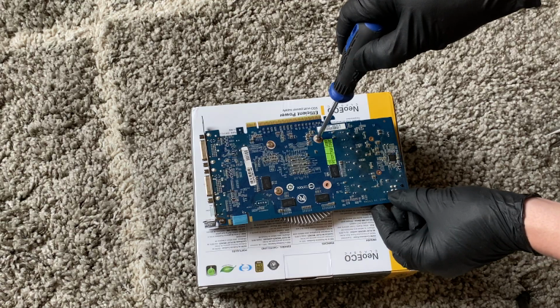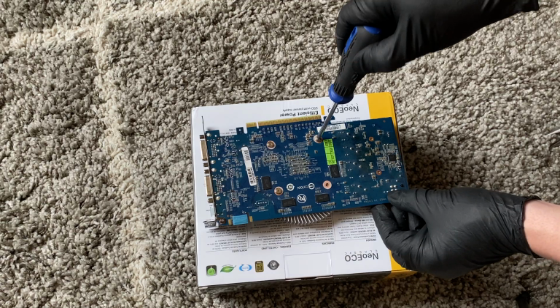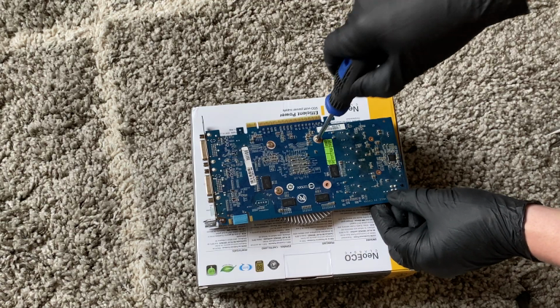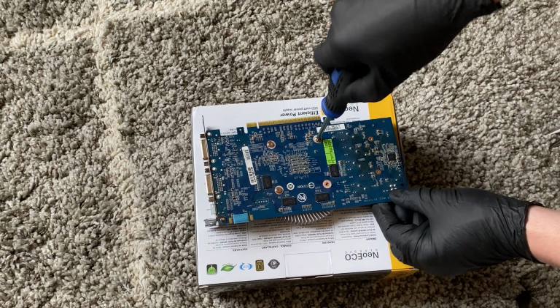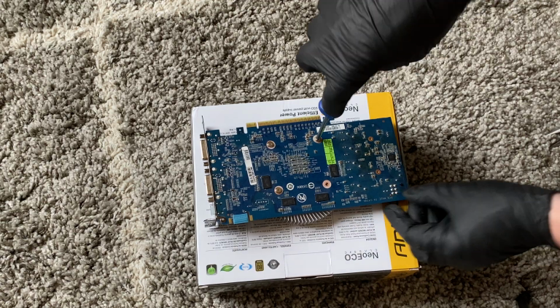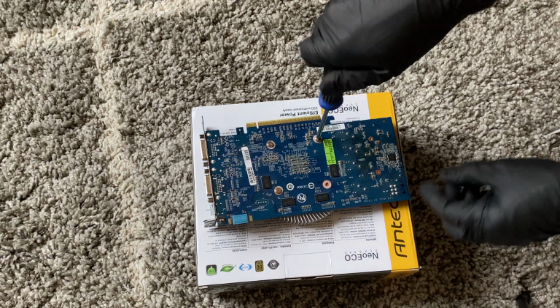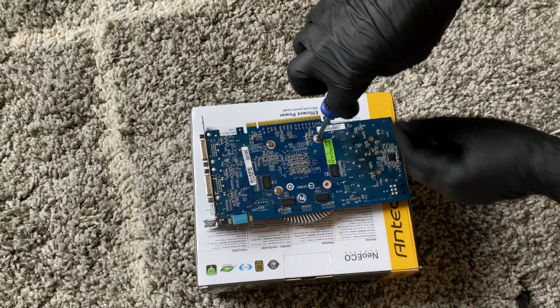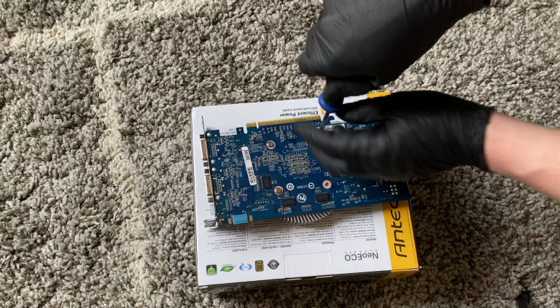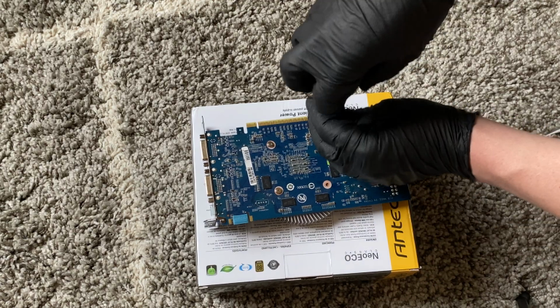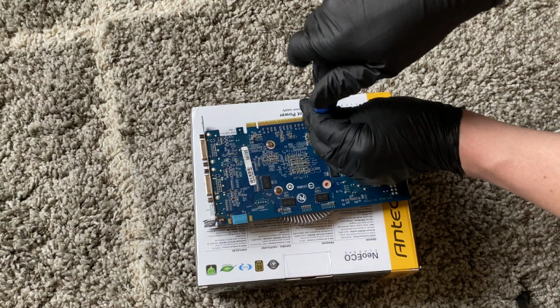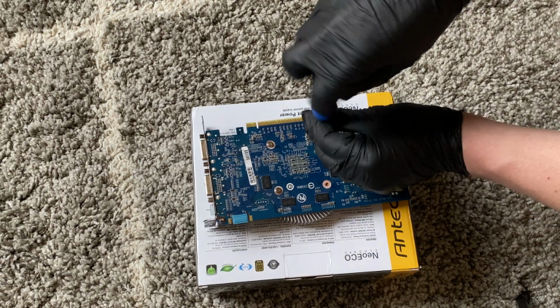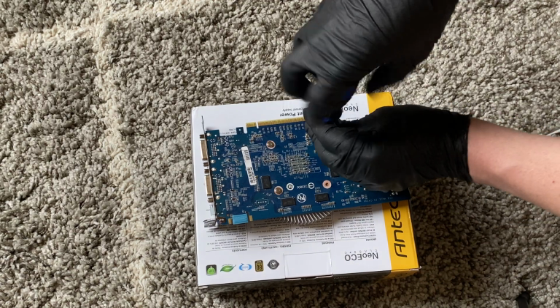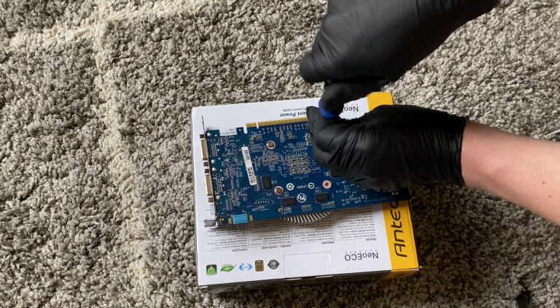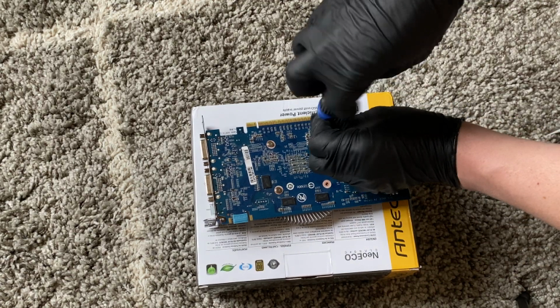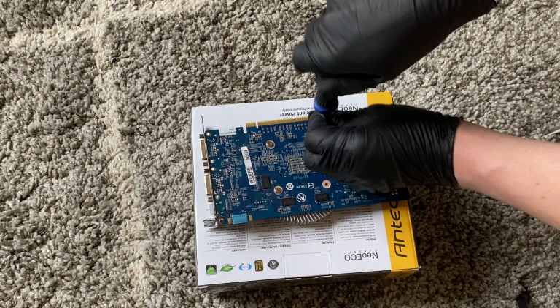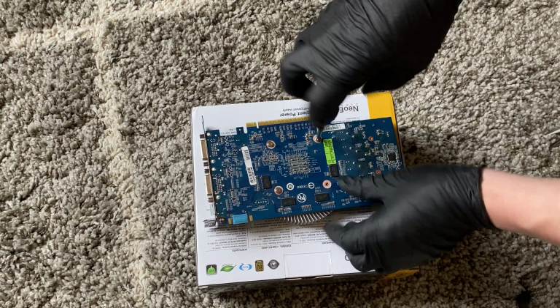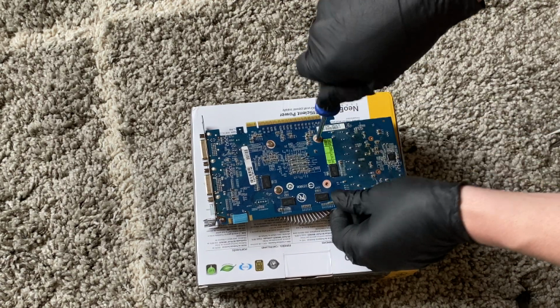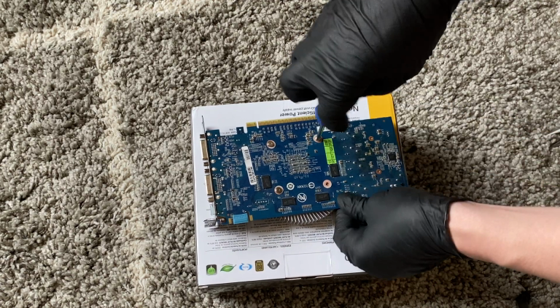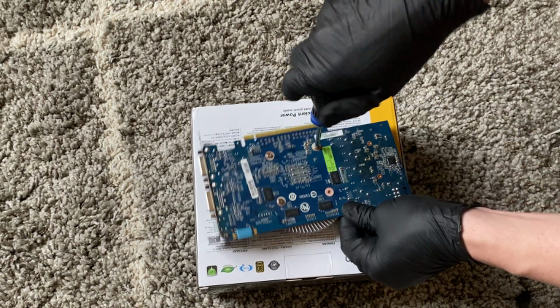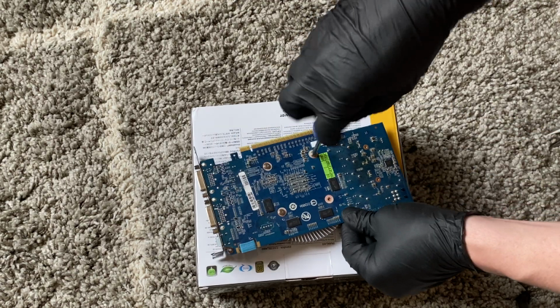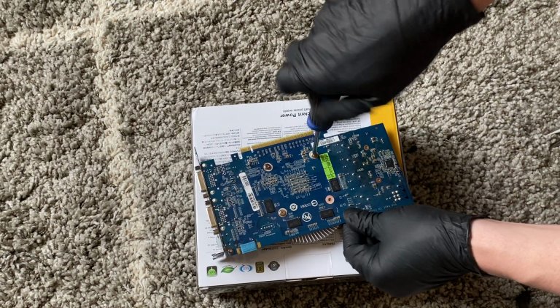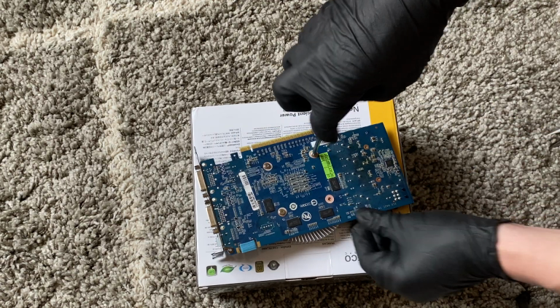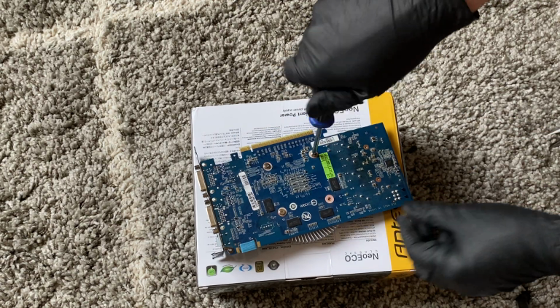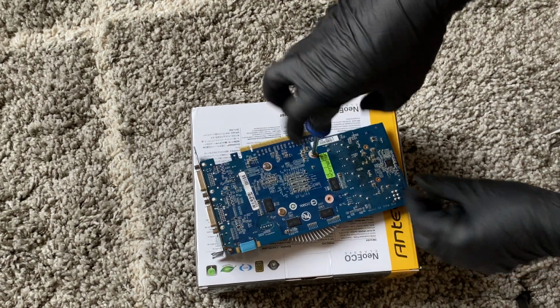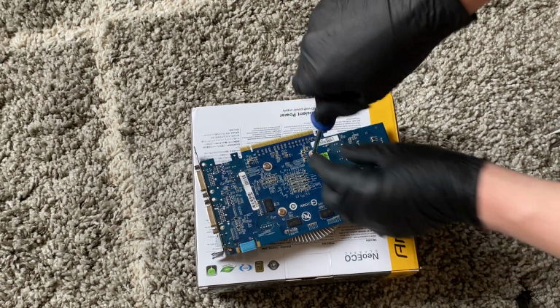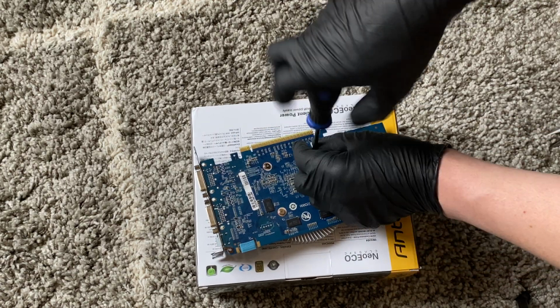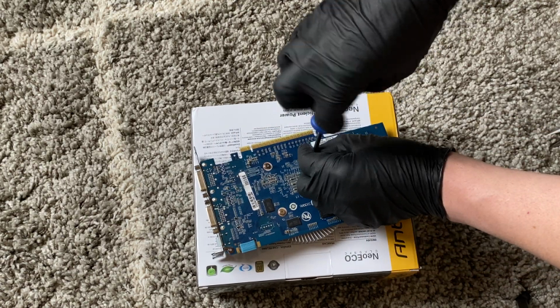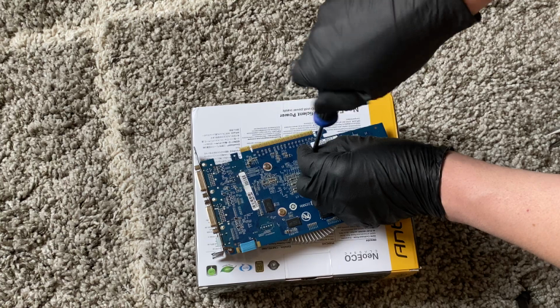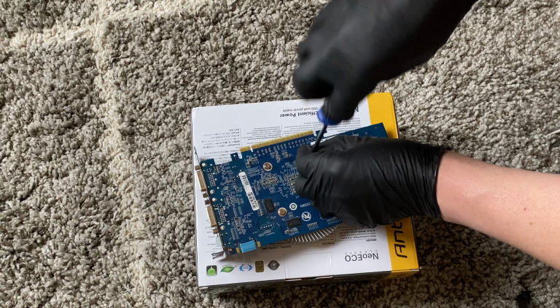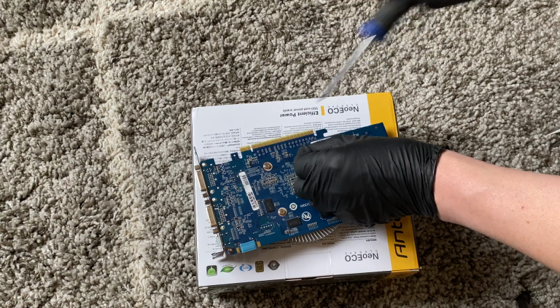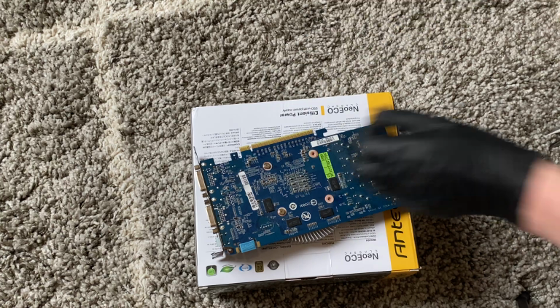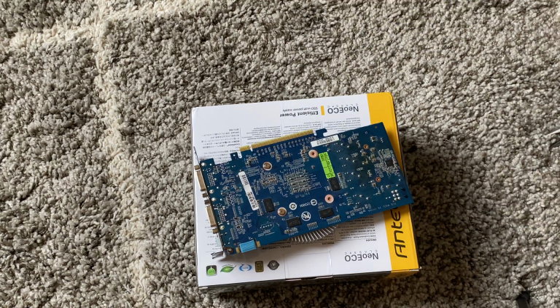I'm just going to go from the back side to remove the screw.